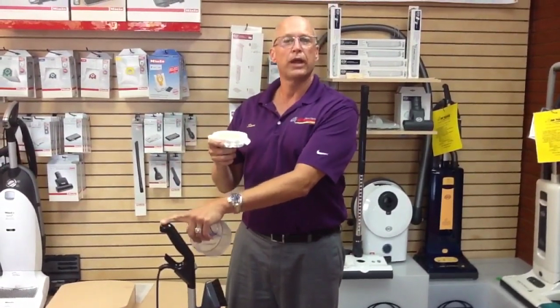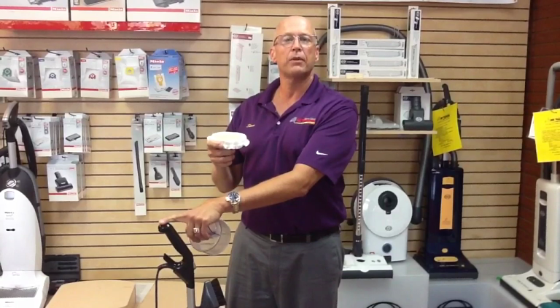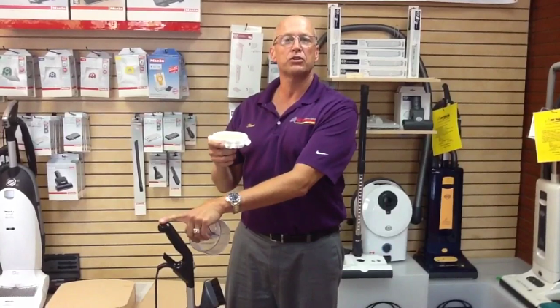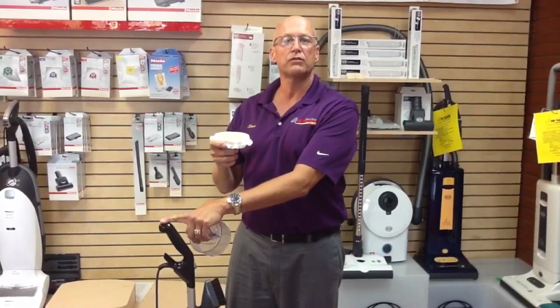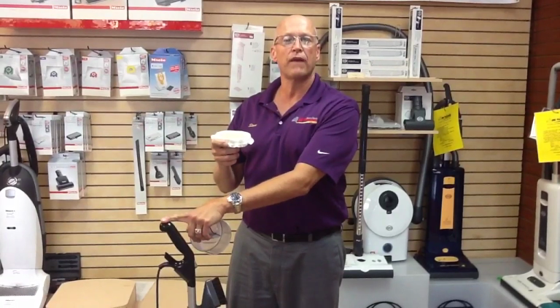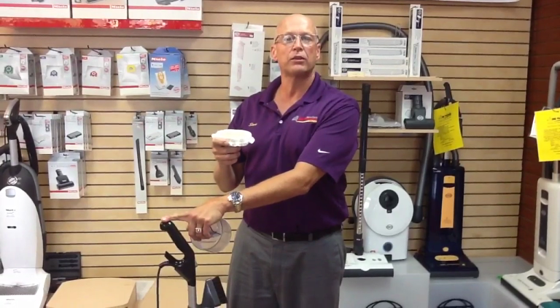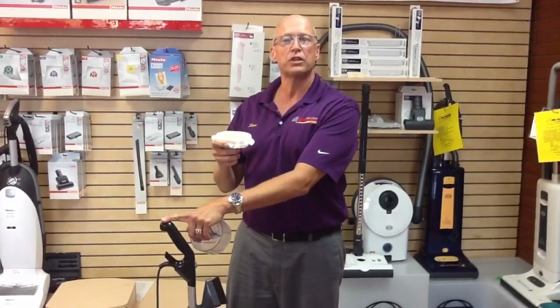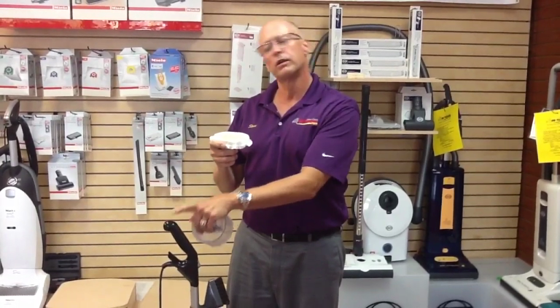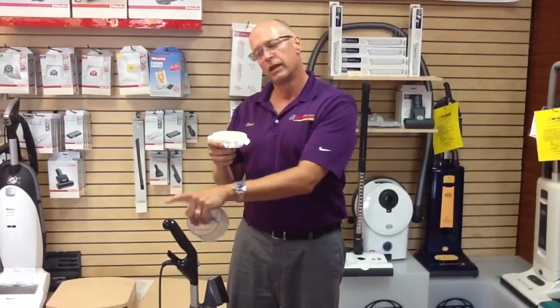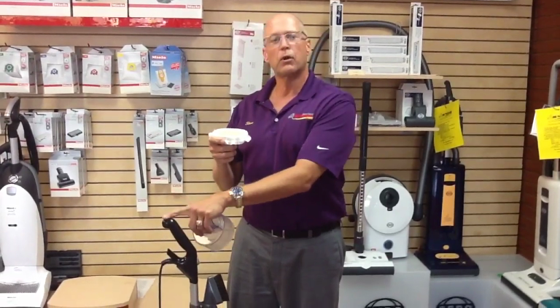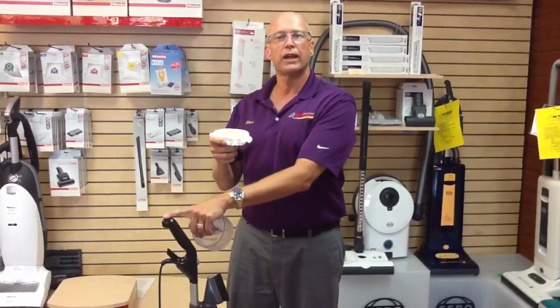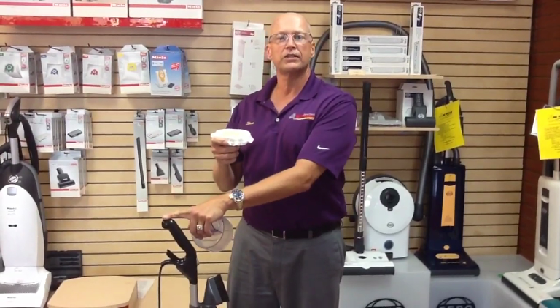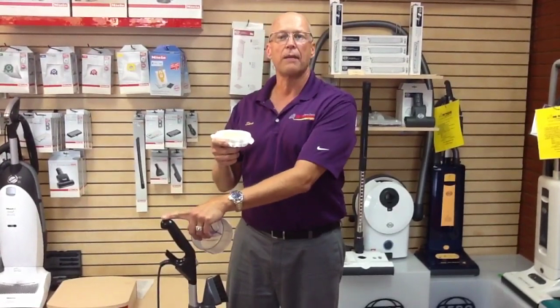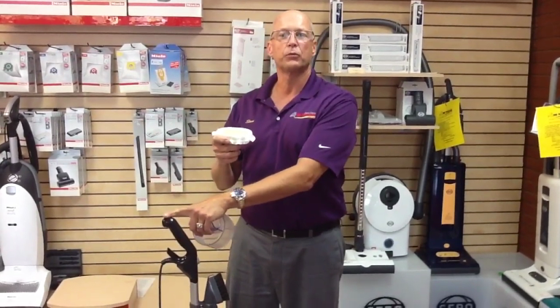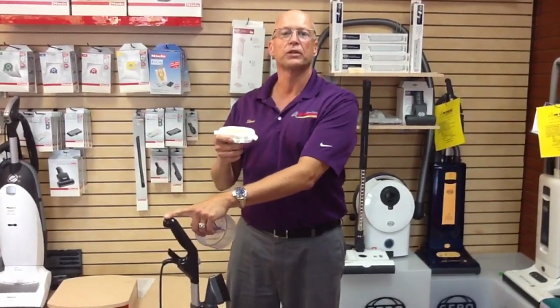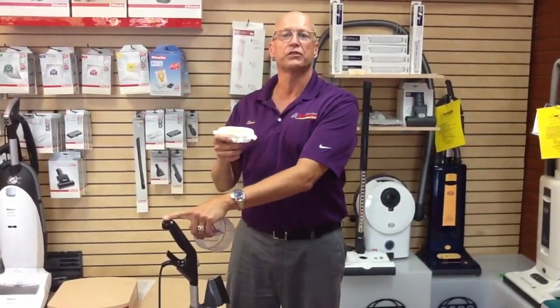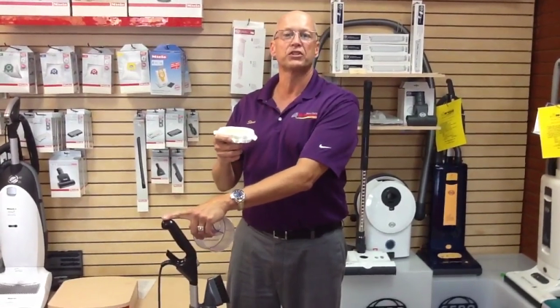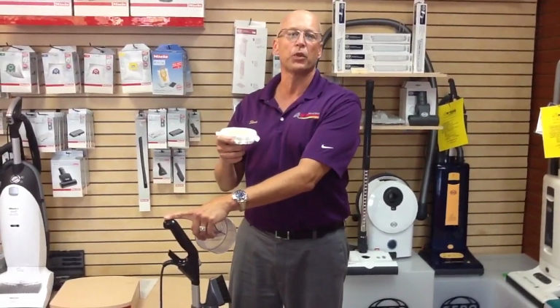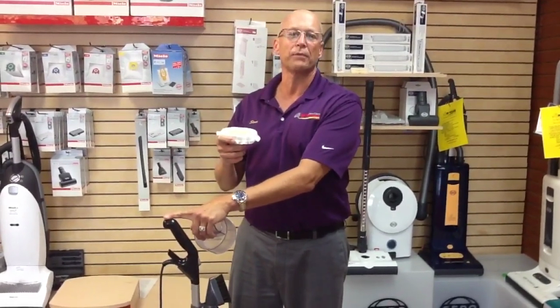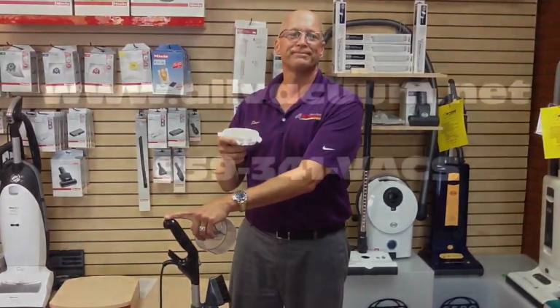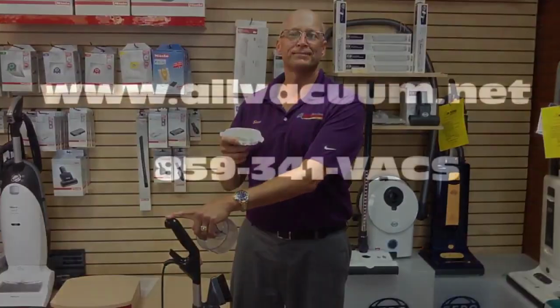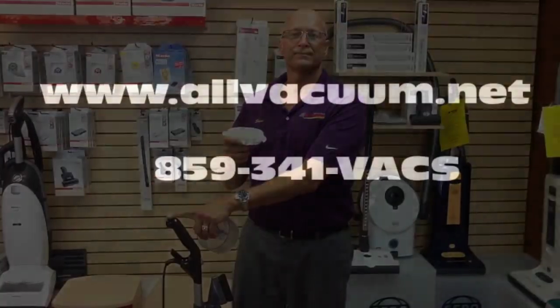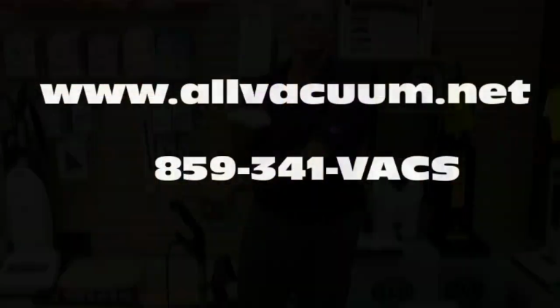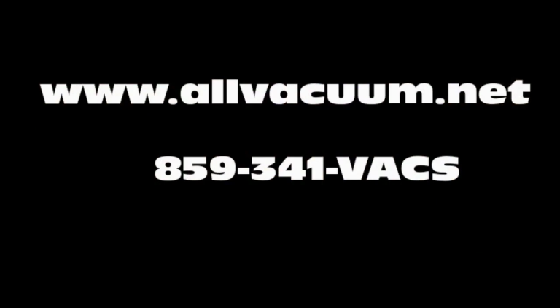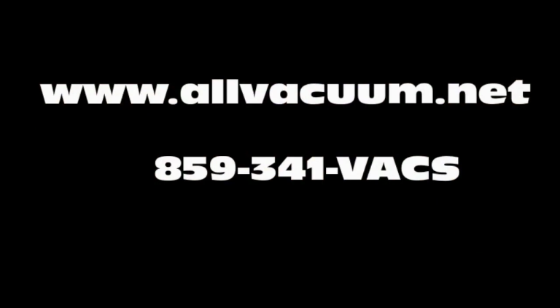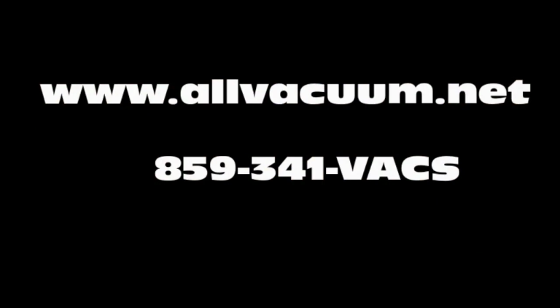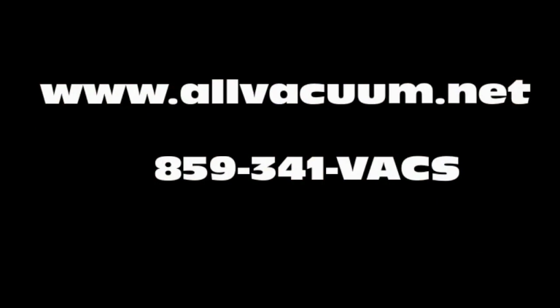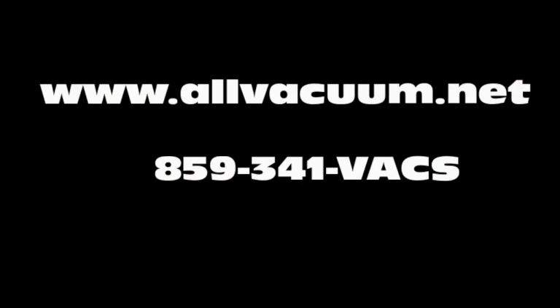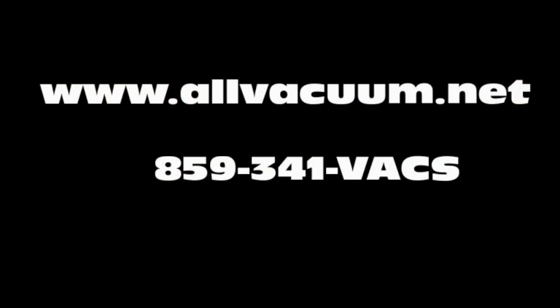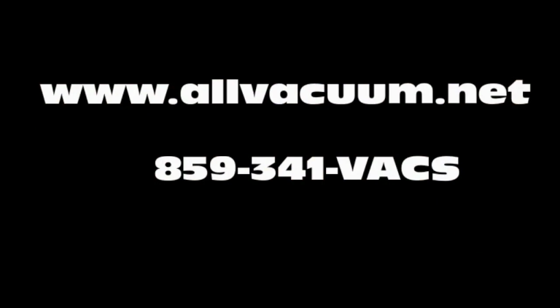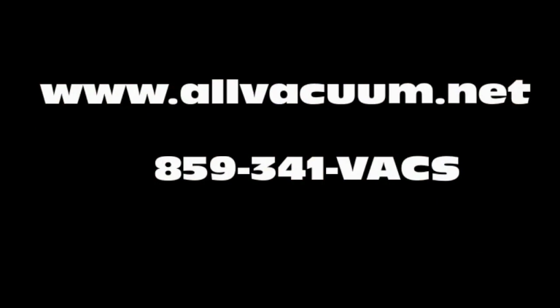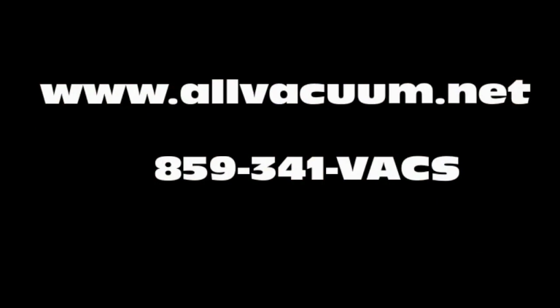We've got them here at Steve's All Vacuum Center. Come on in any time. Get you fixed up with one.